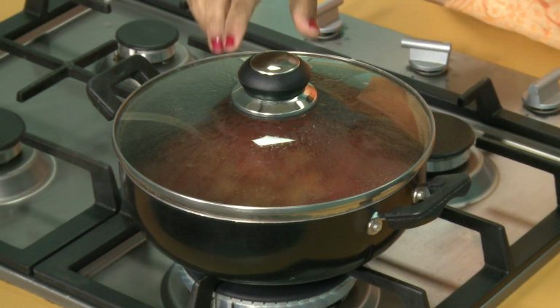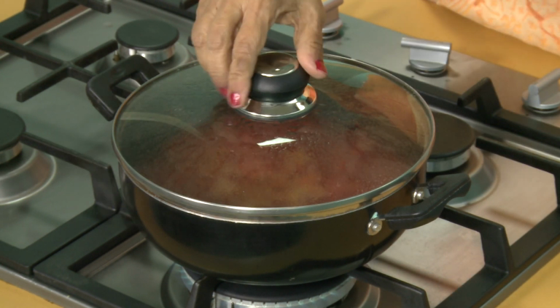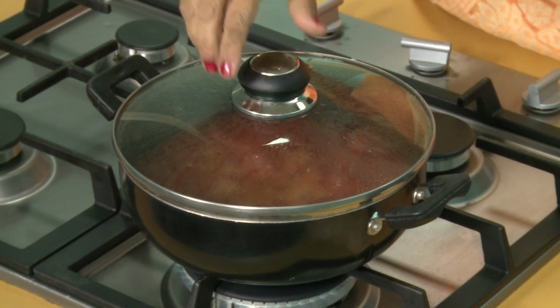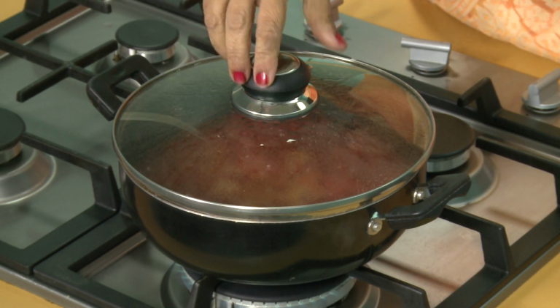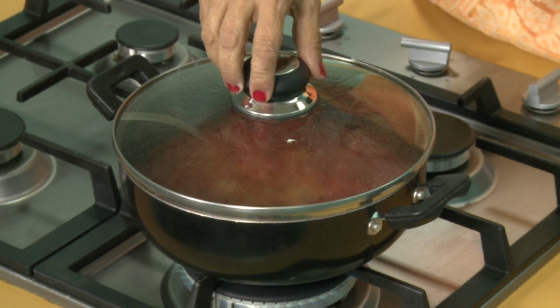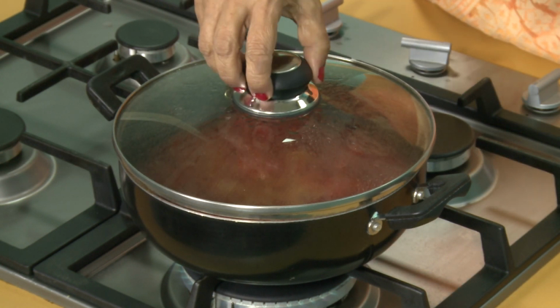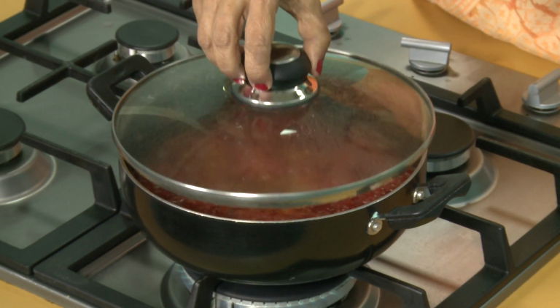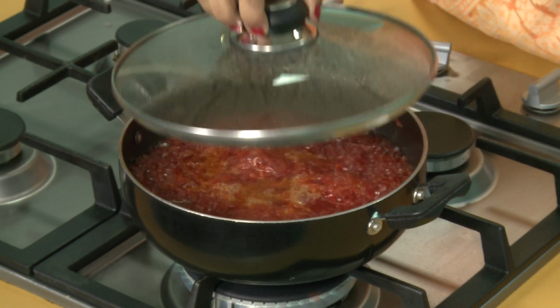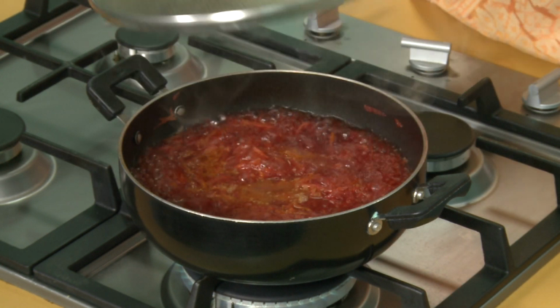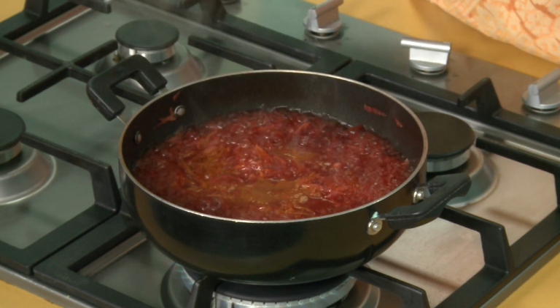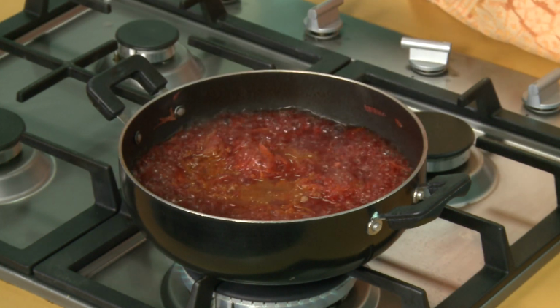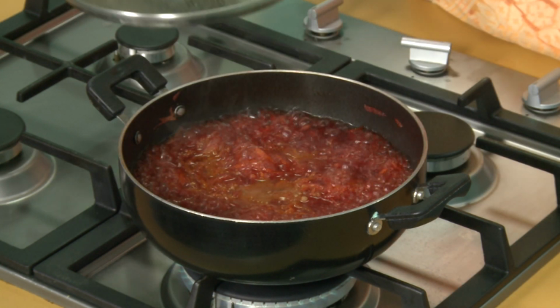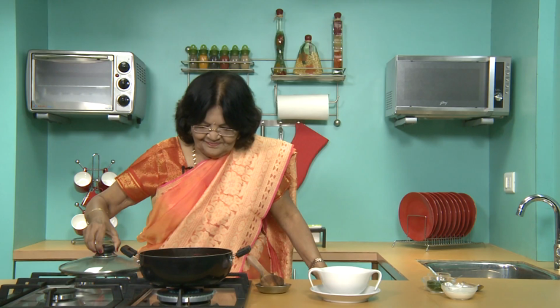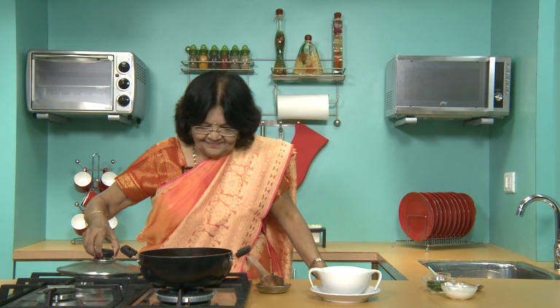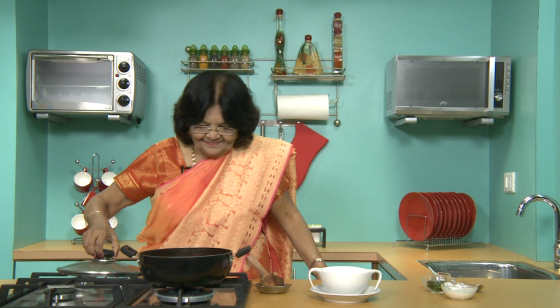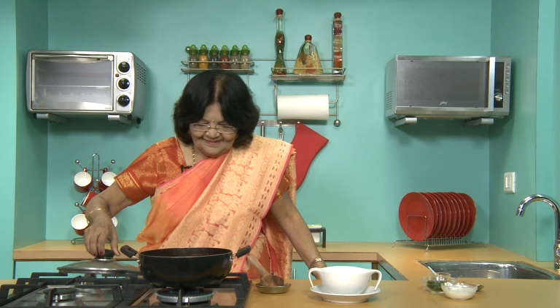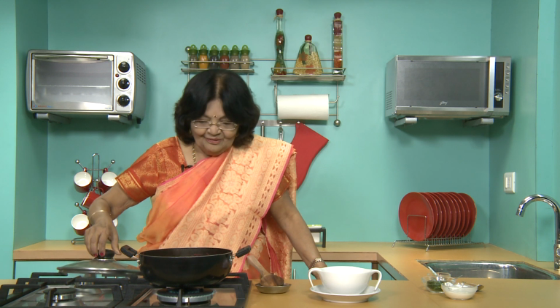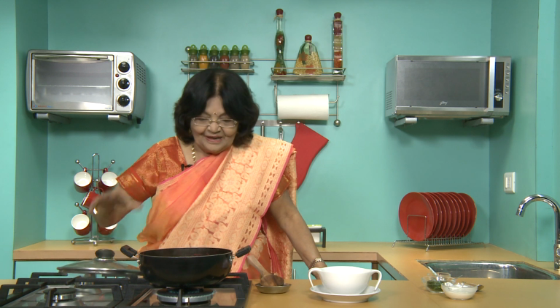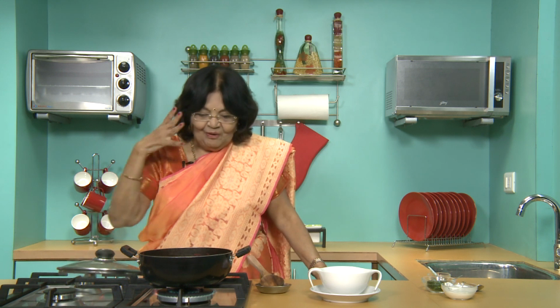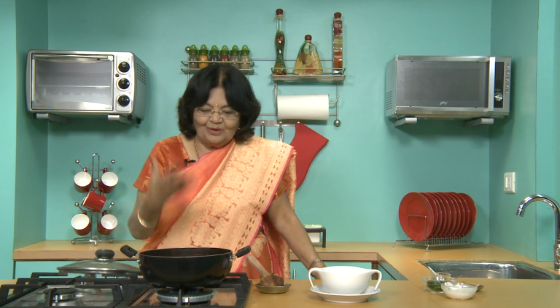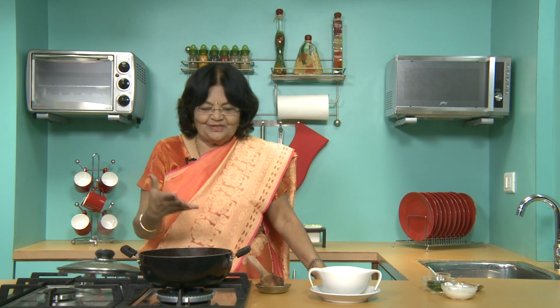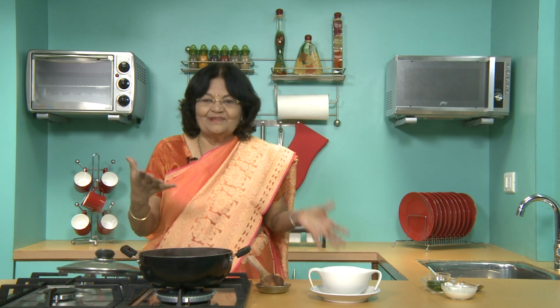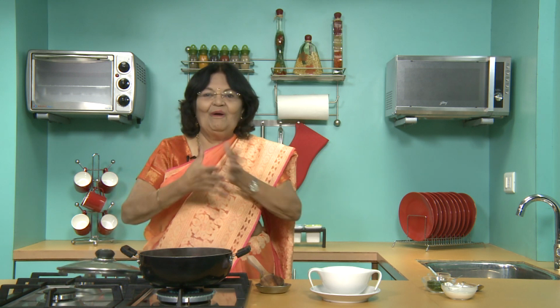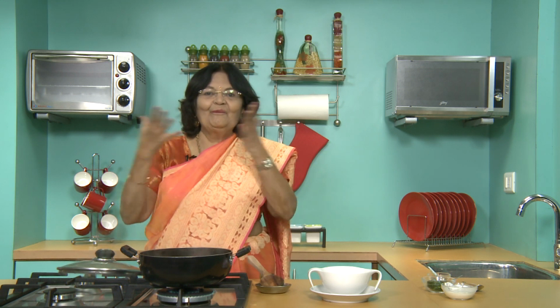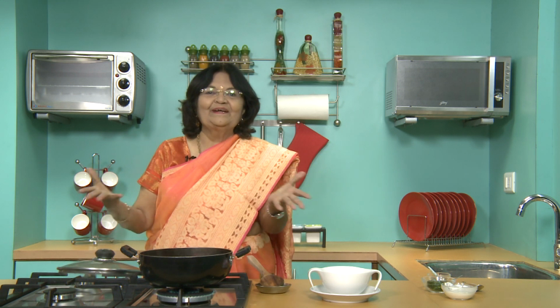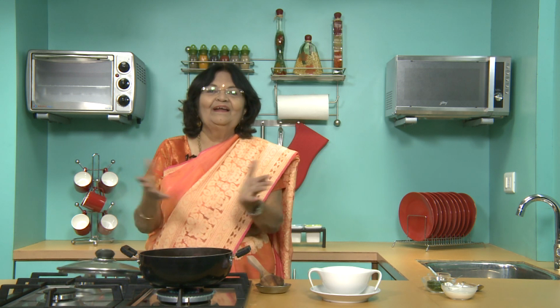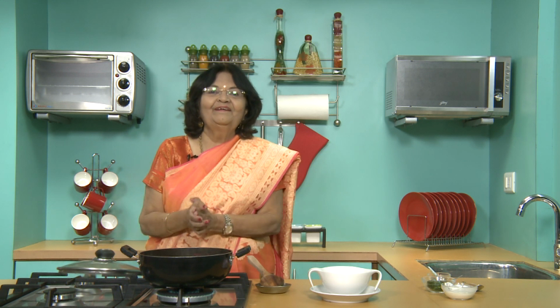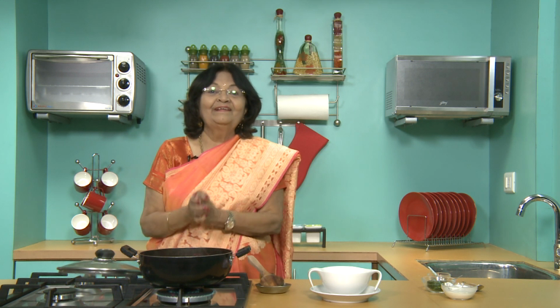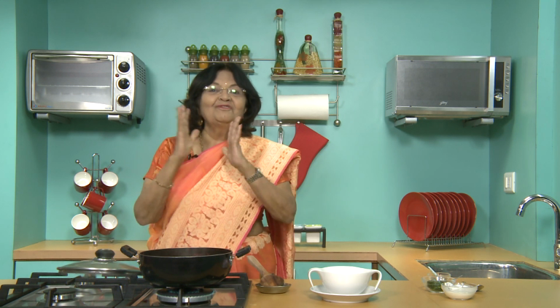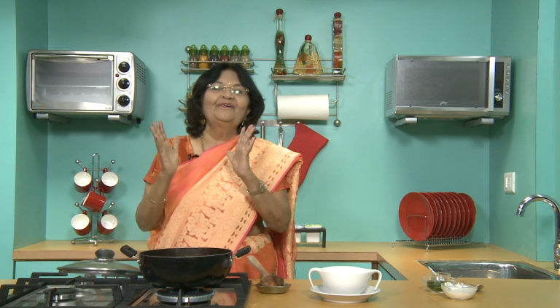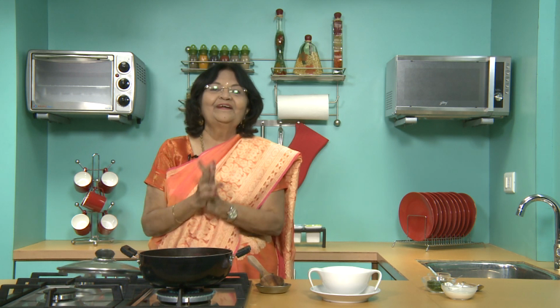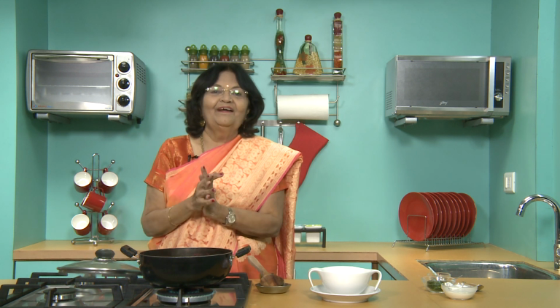The soup is cooked. Looking gorgeous — all red colour, natural red colour.